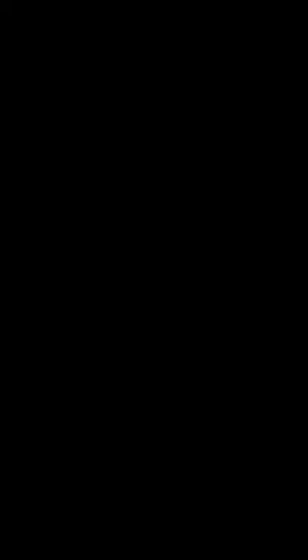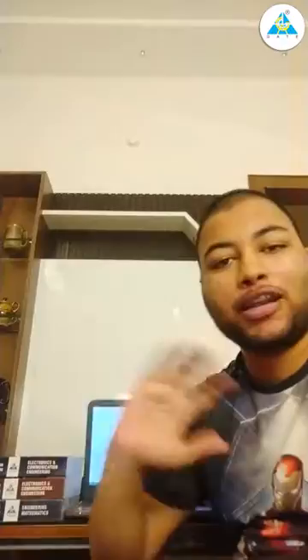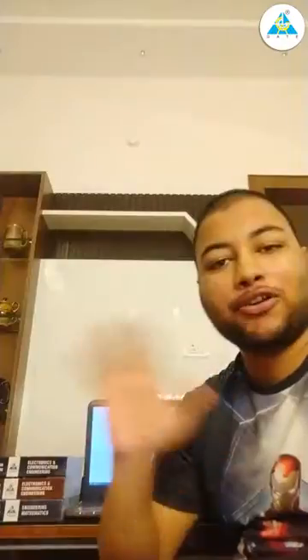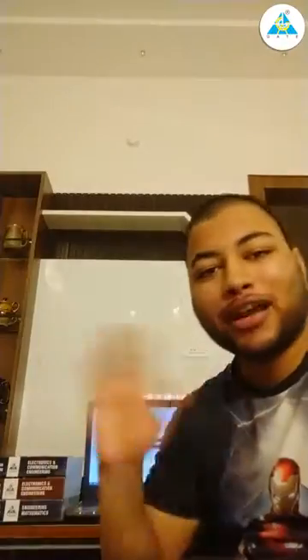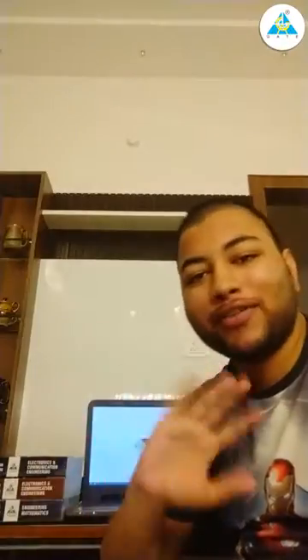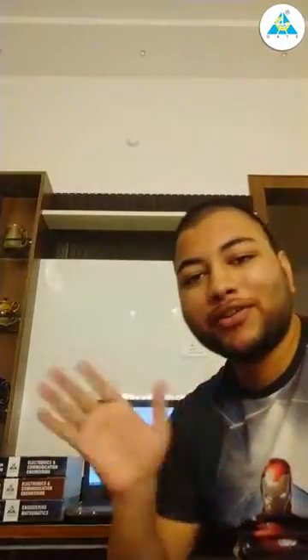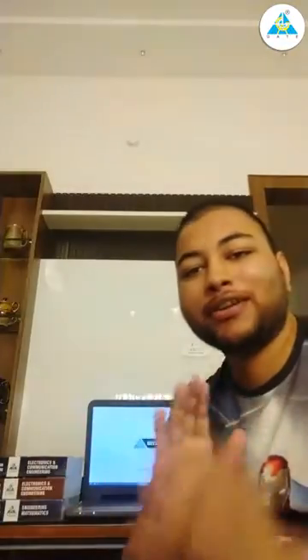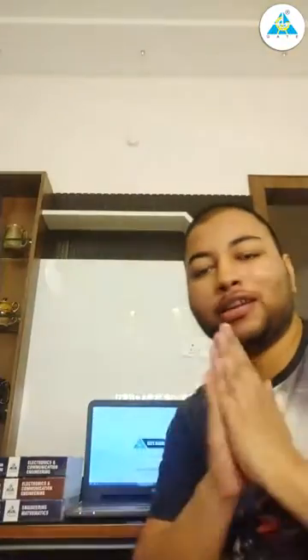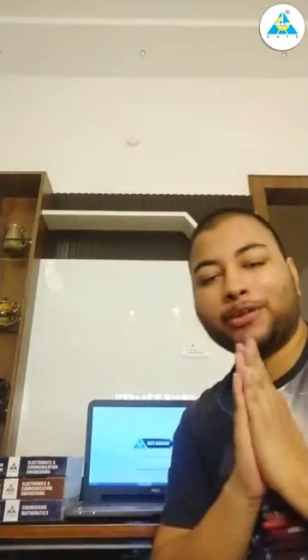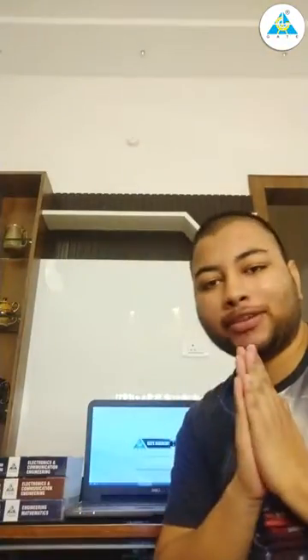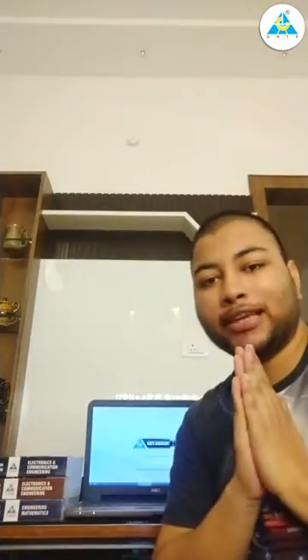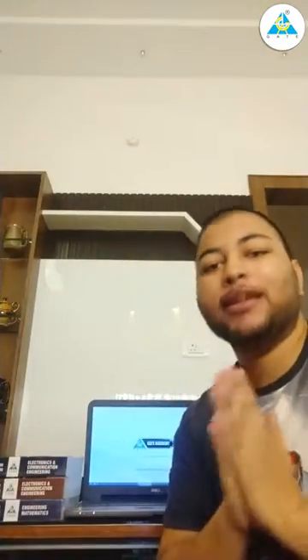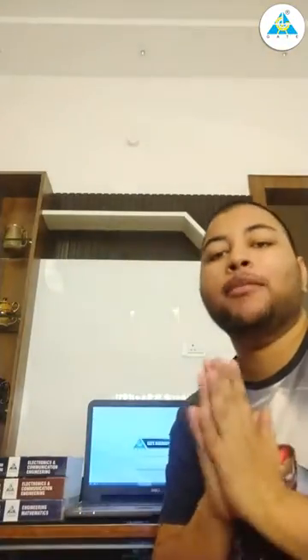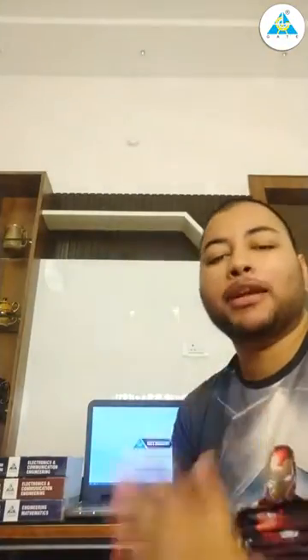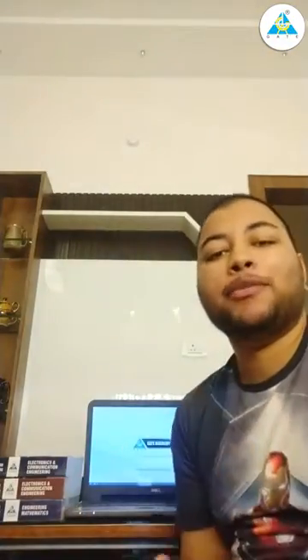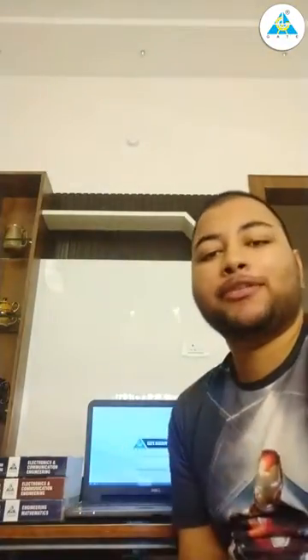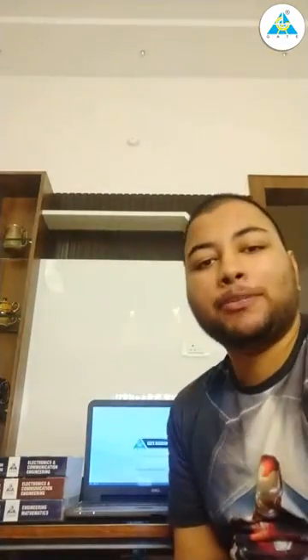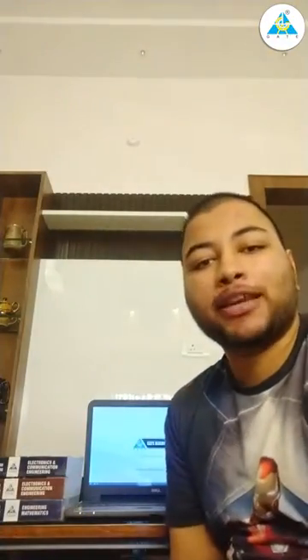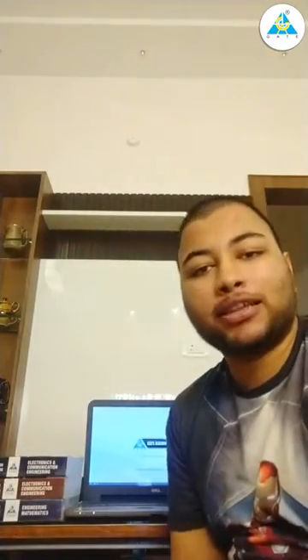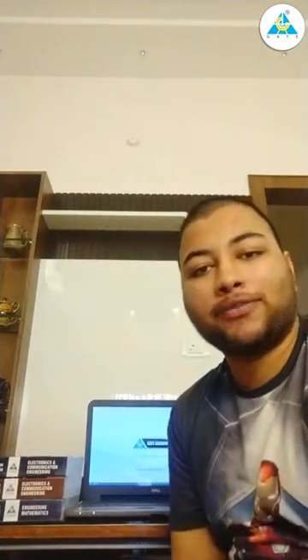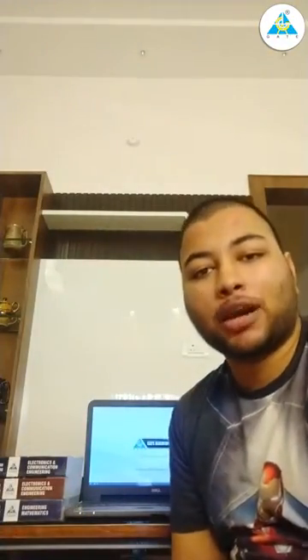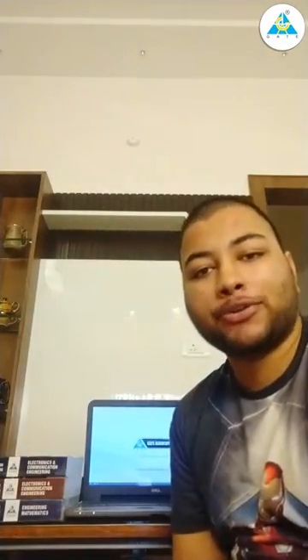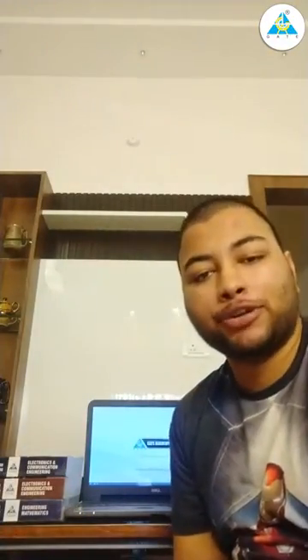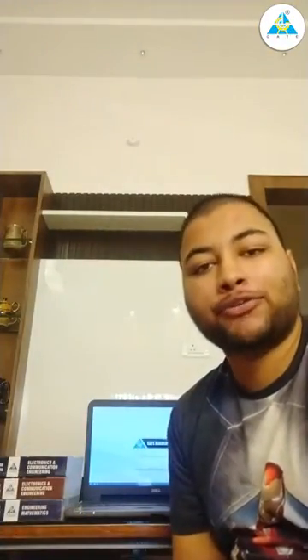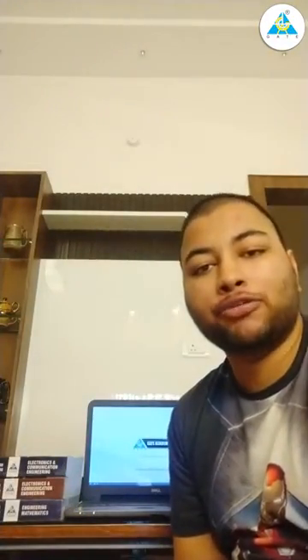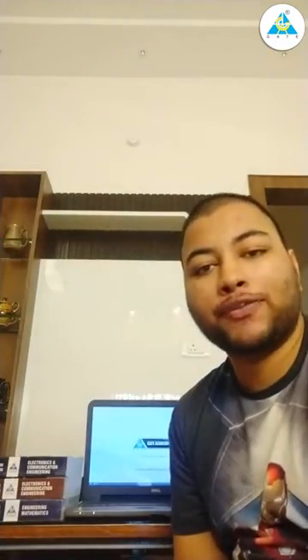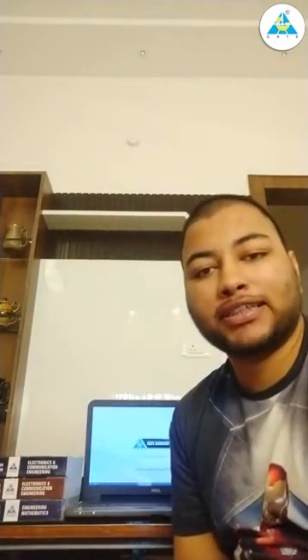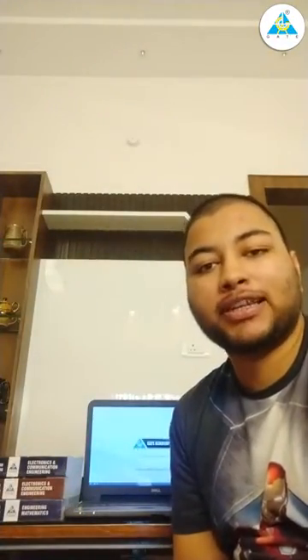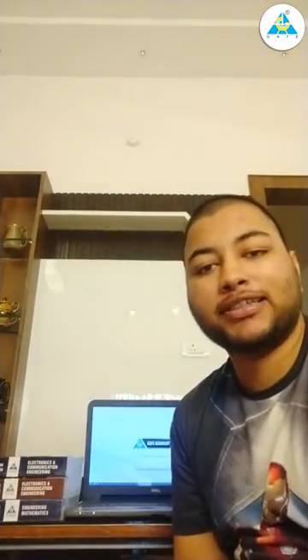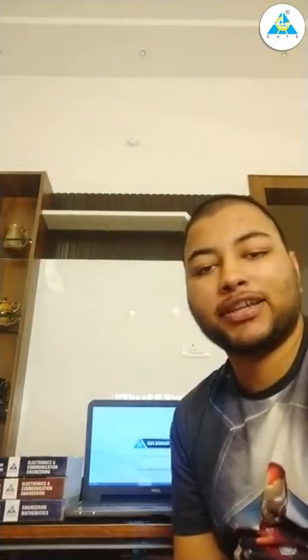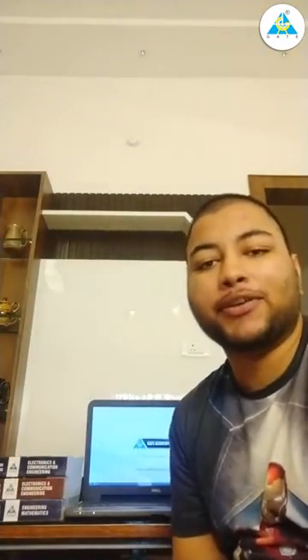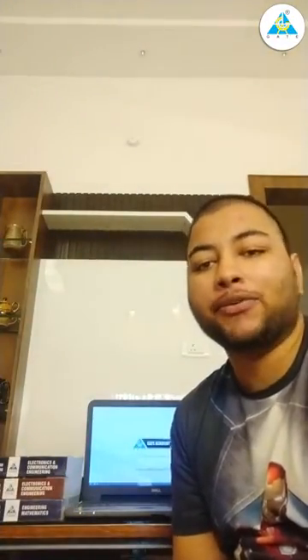Hello, hi everyone. Namaste. My name is Deepak Yadav. I'm a student of School of Engineering, JNU.